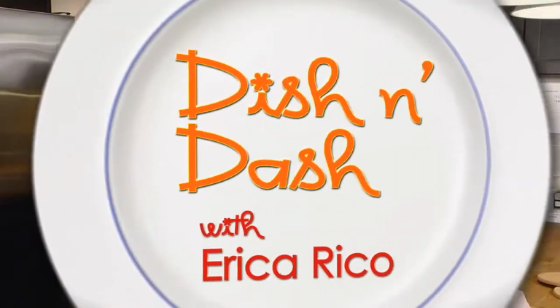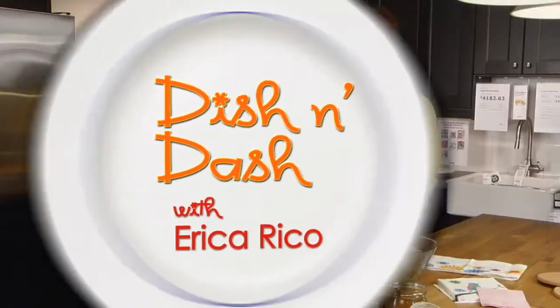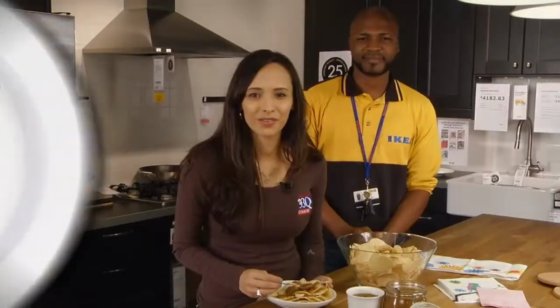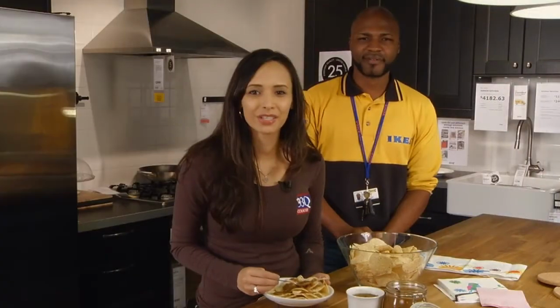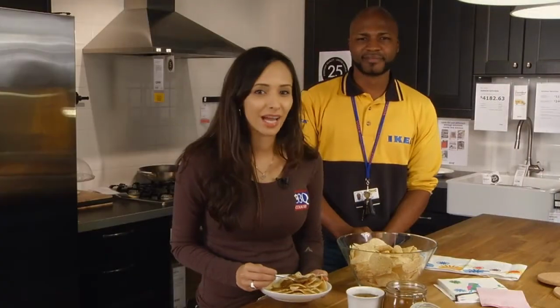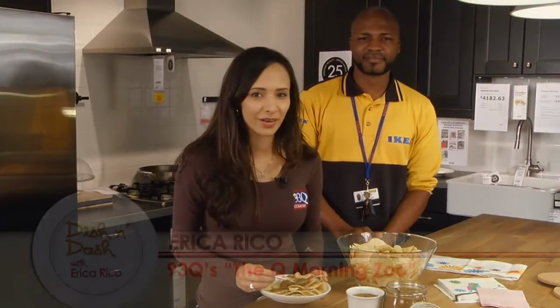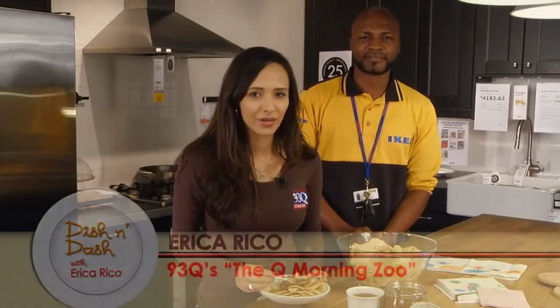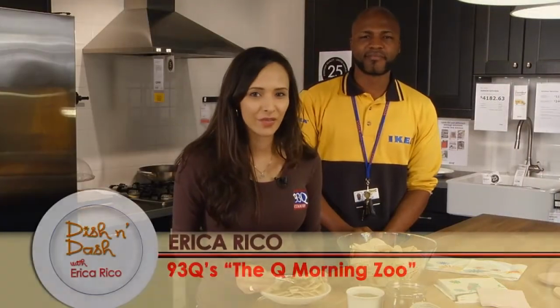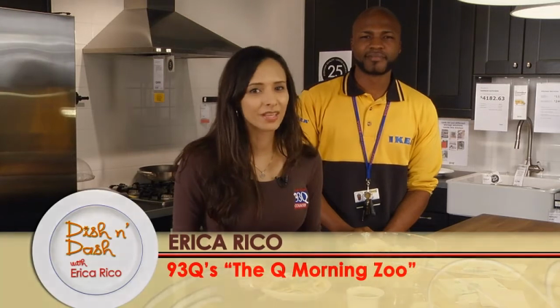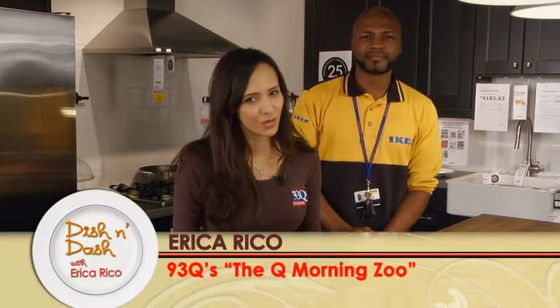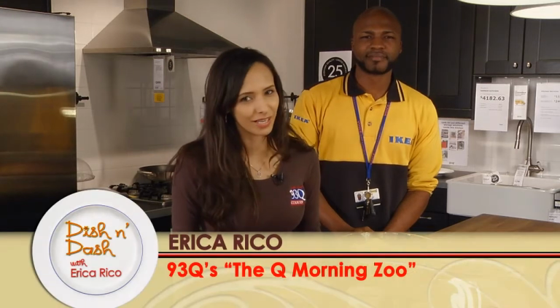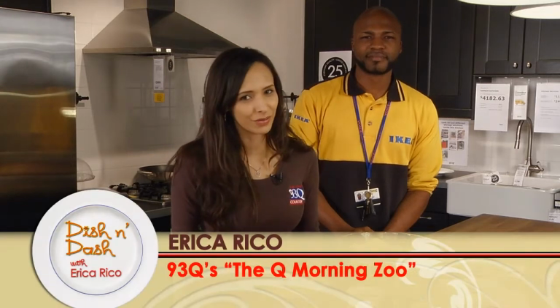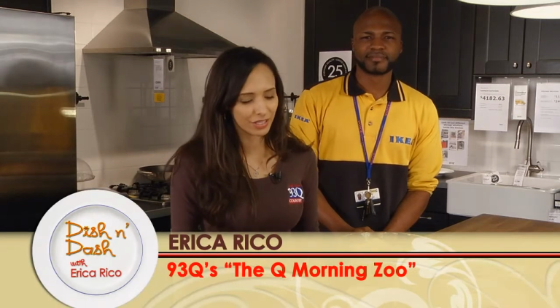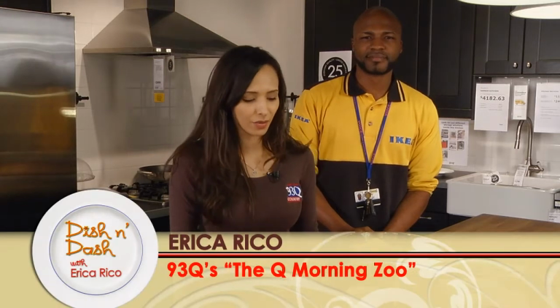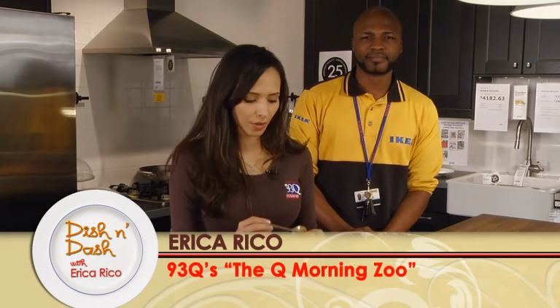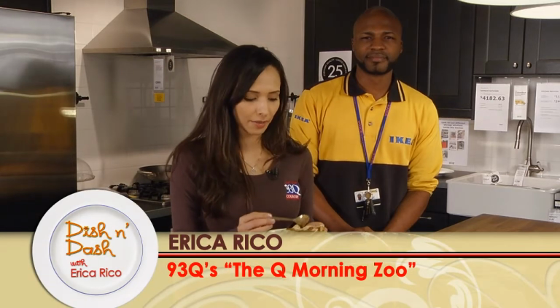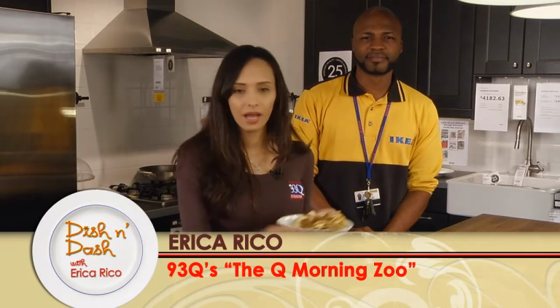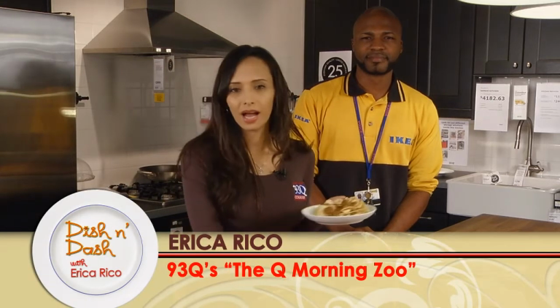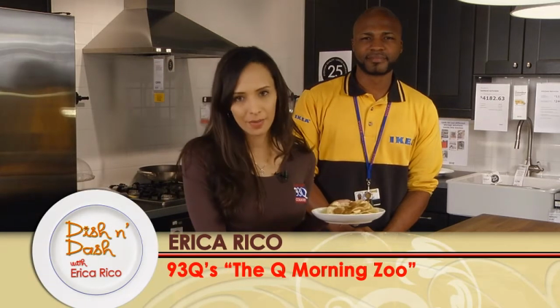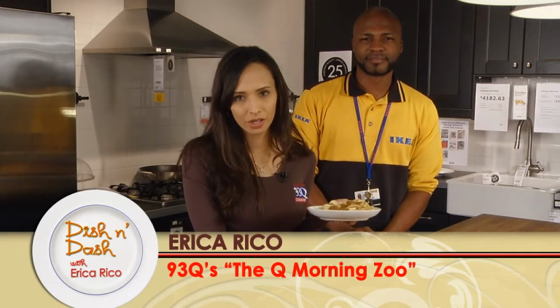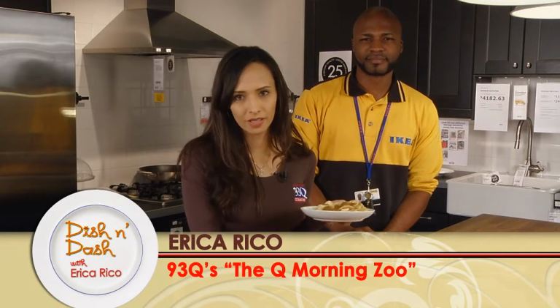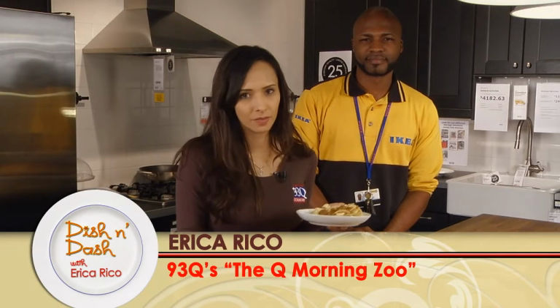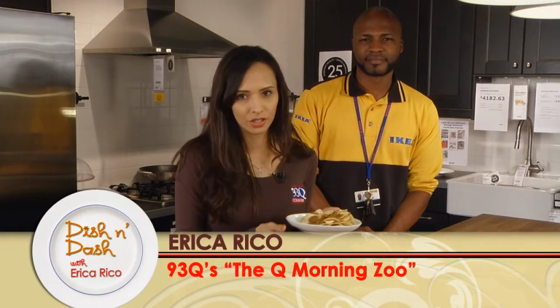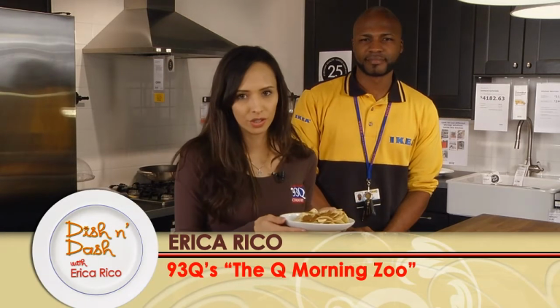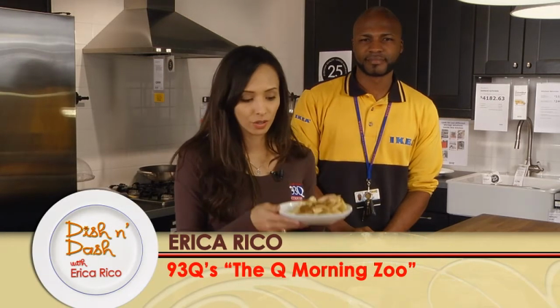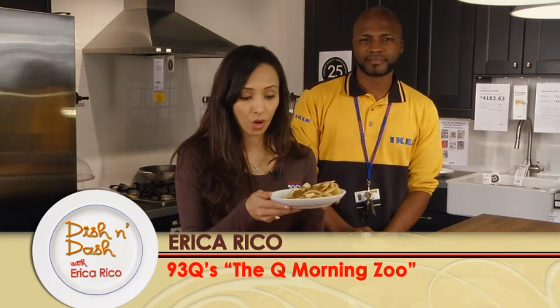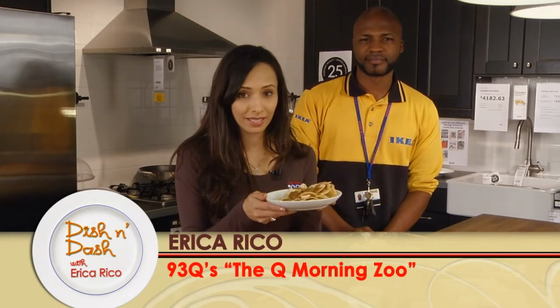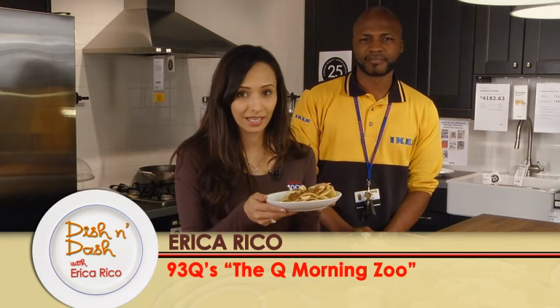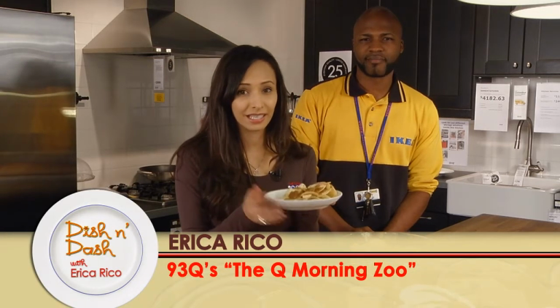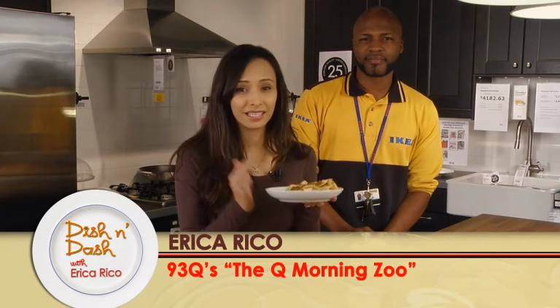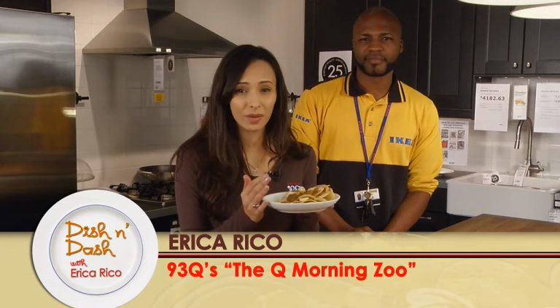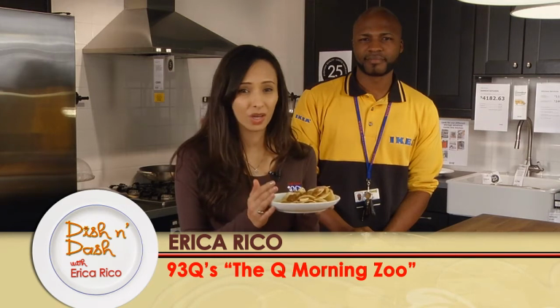Hi Rachel viewers, I'm Erica Rico from The New 93Q. I hate preservatives as much as you do, so homemade salsa is the way to go.